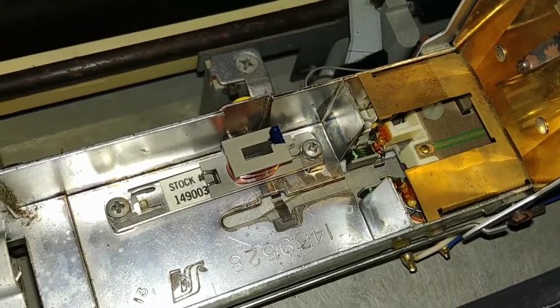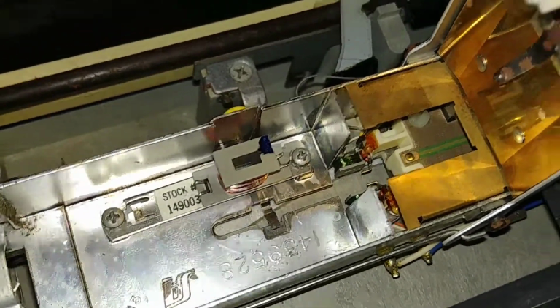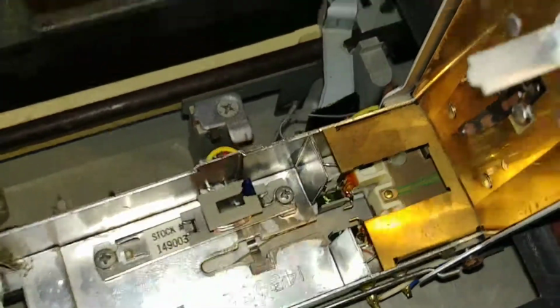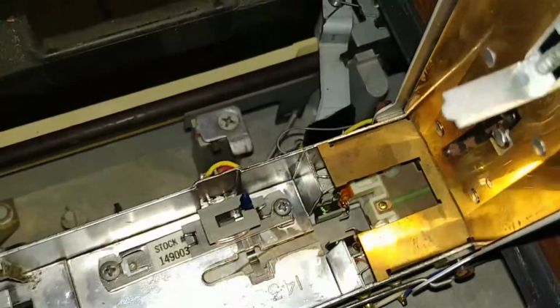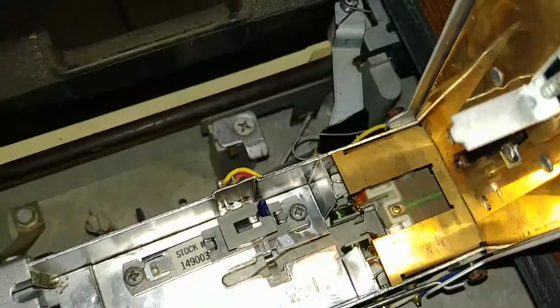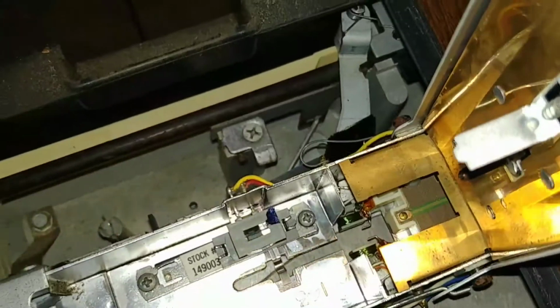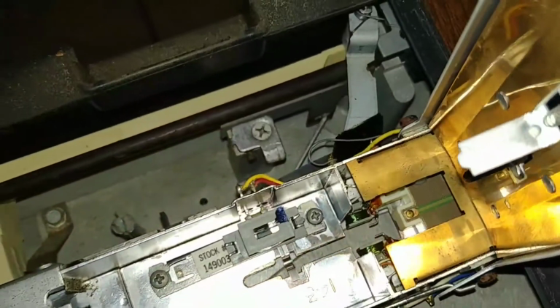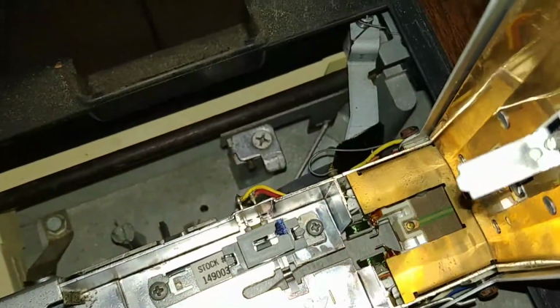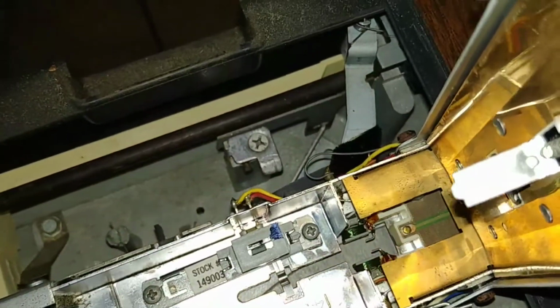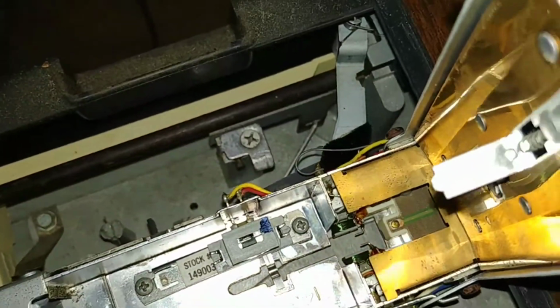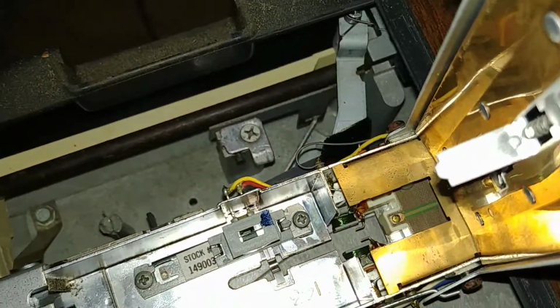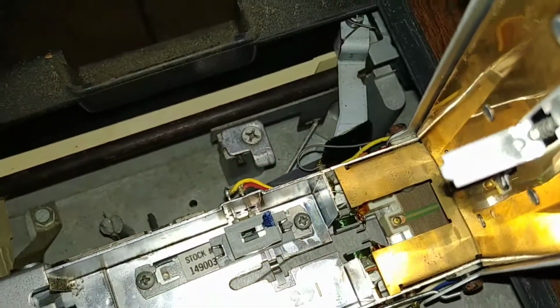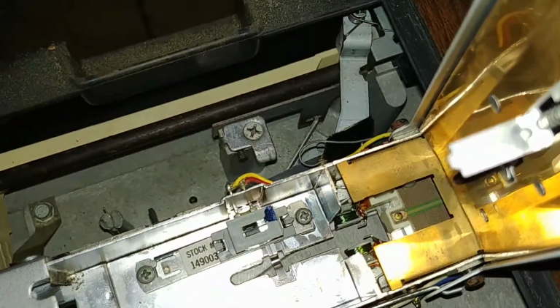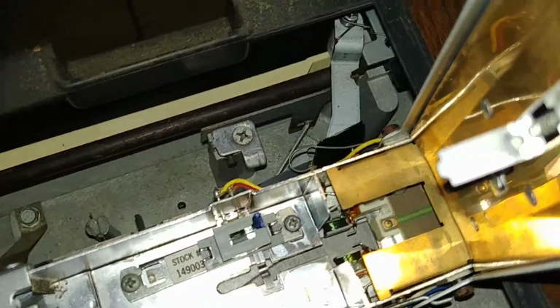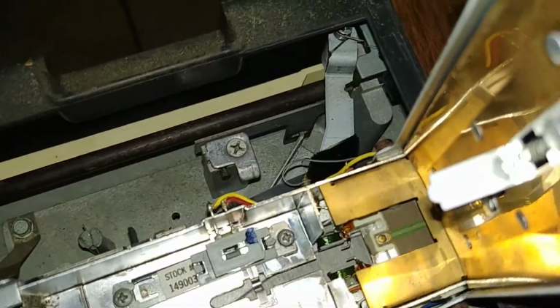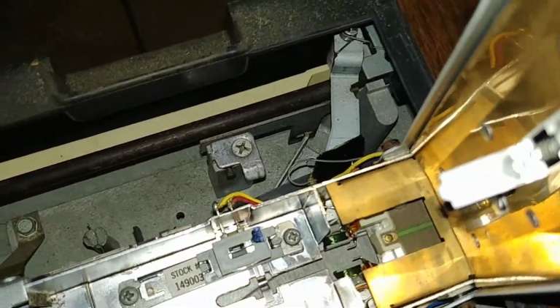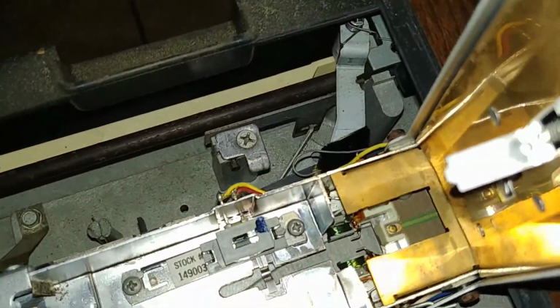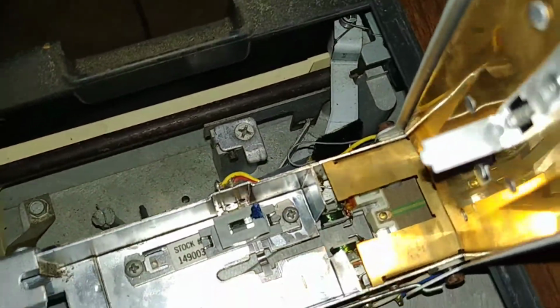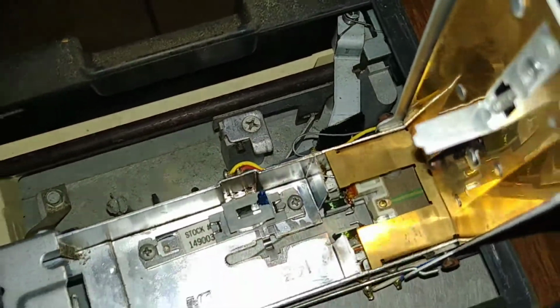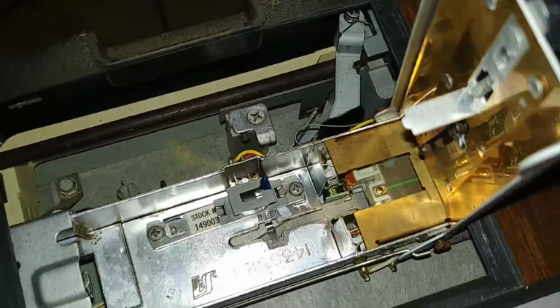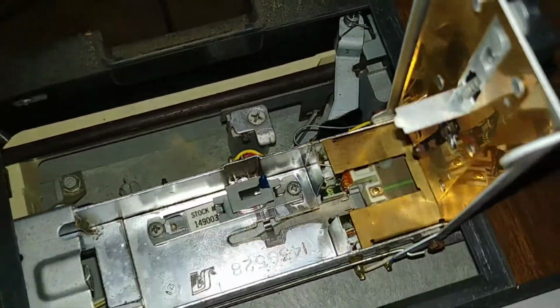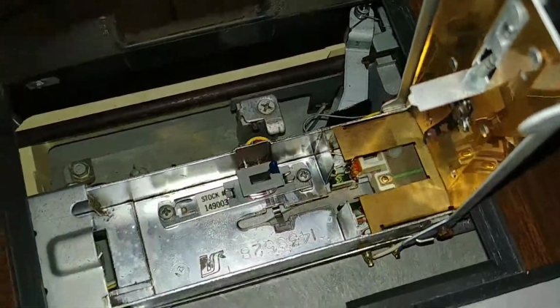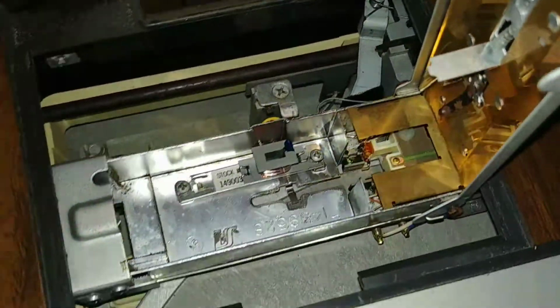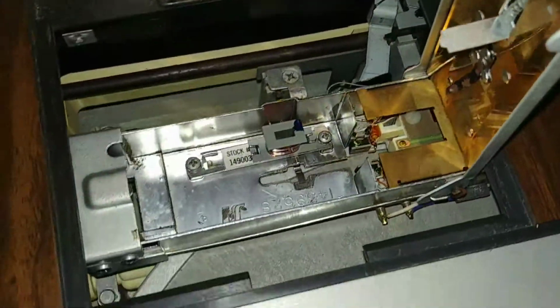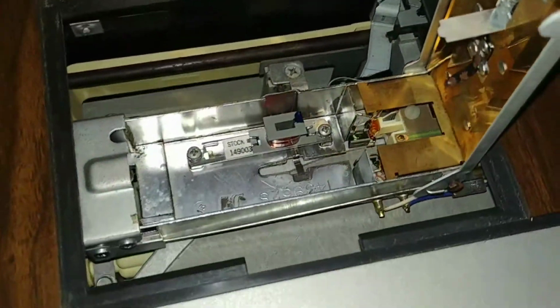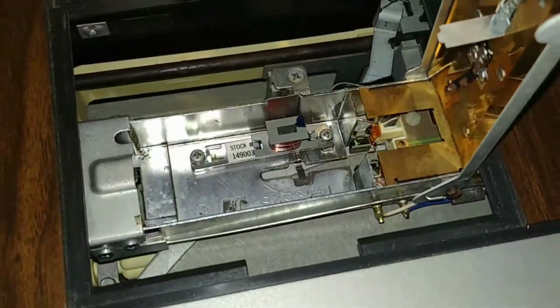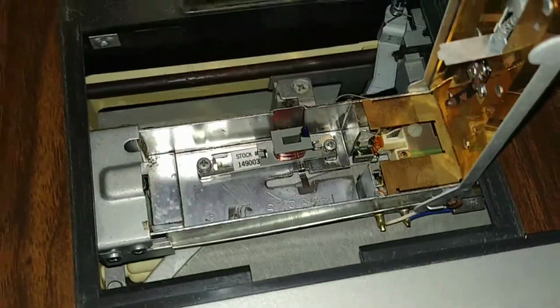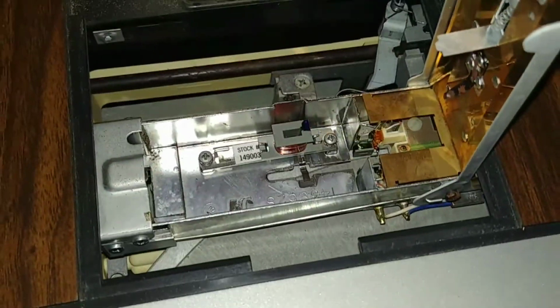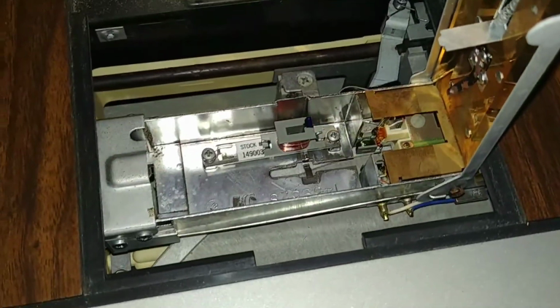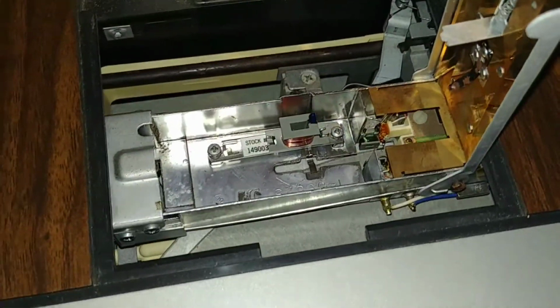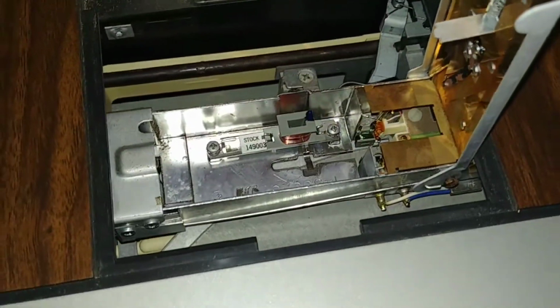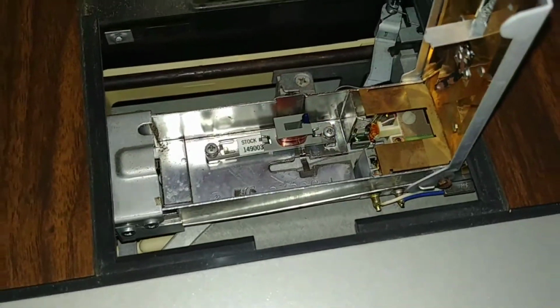It's kind of cool. I like how you can replace the cartridges without actually opening up the whole unit.